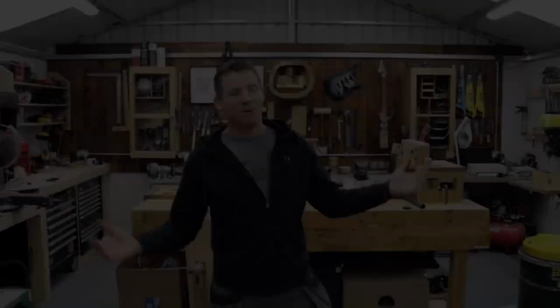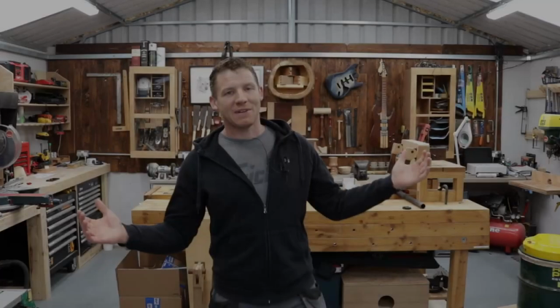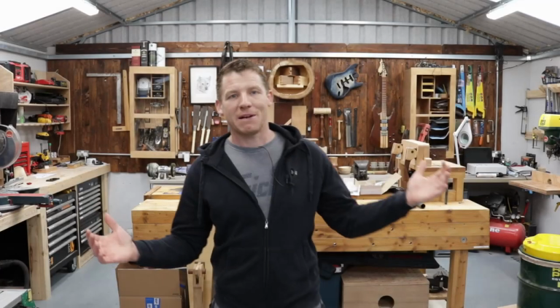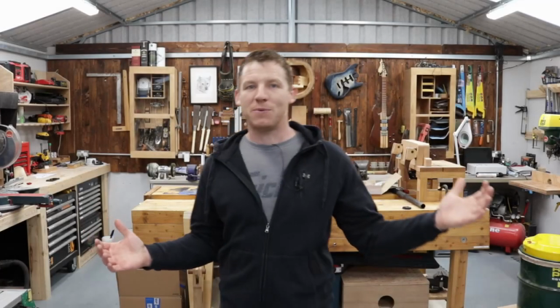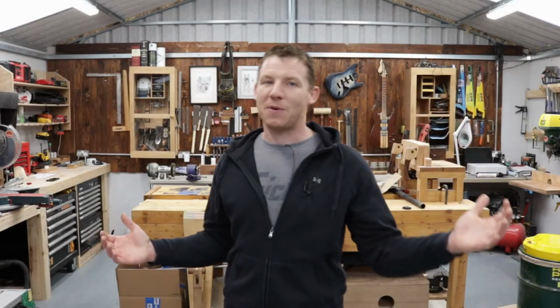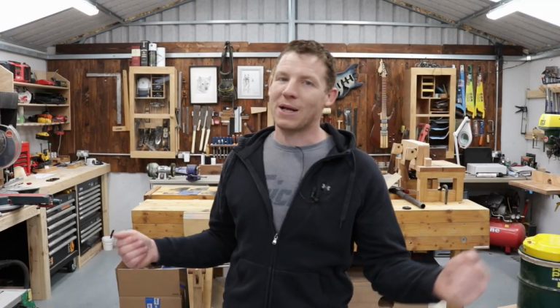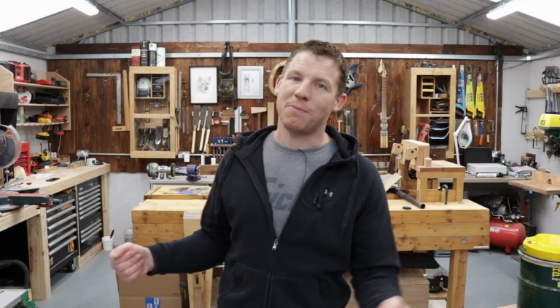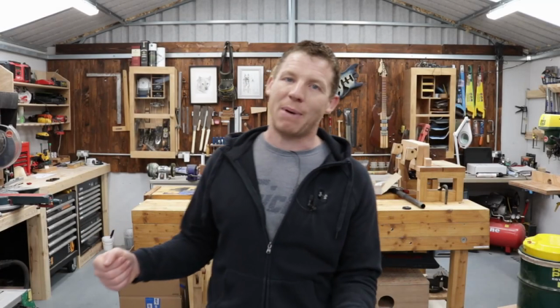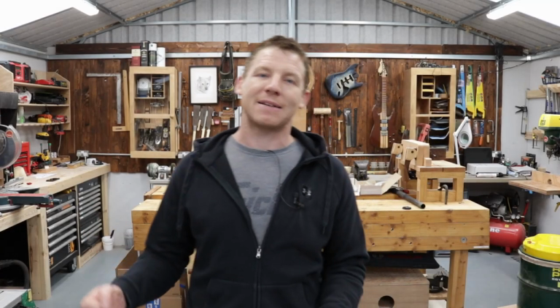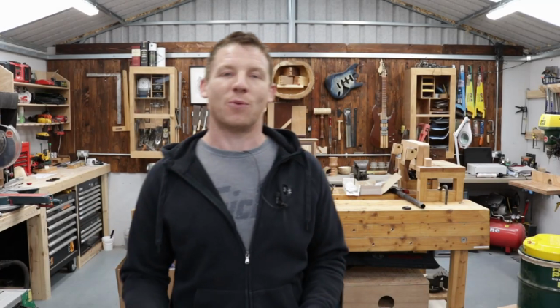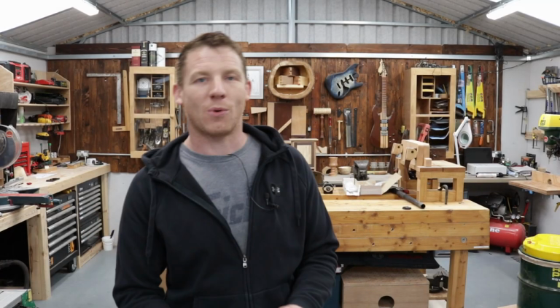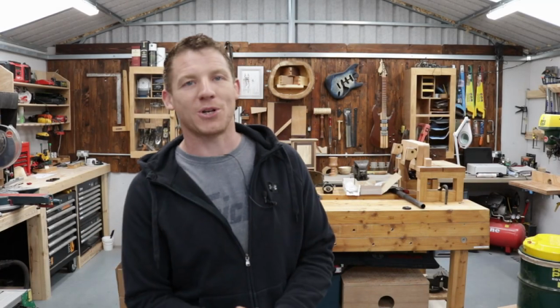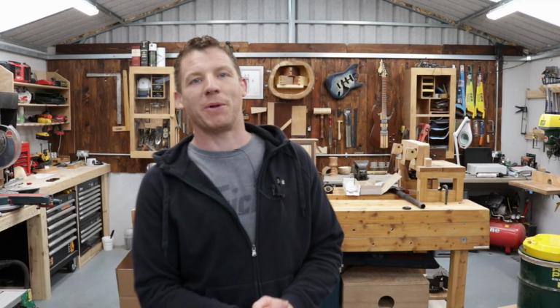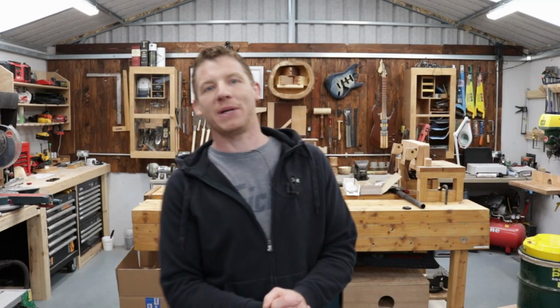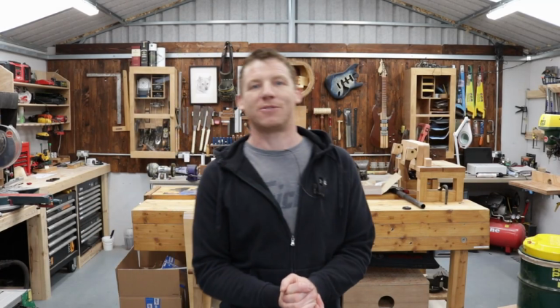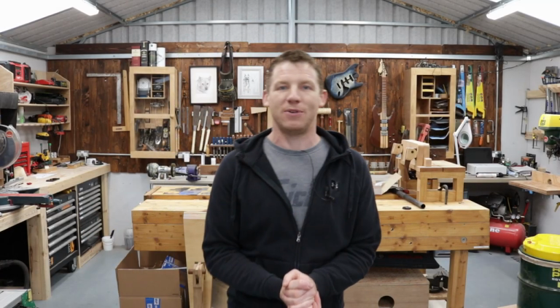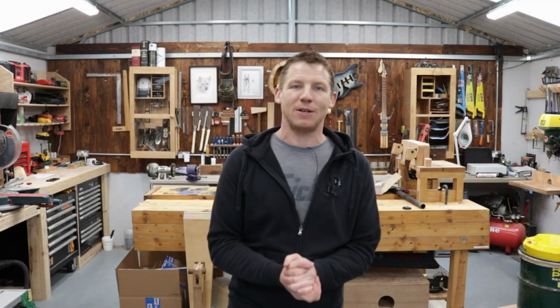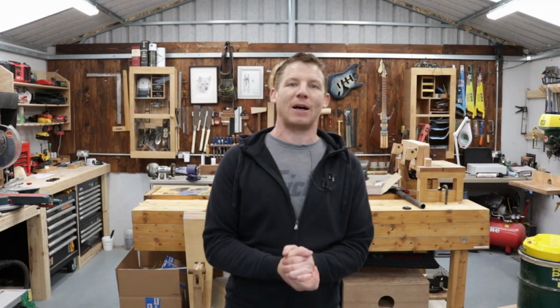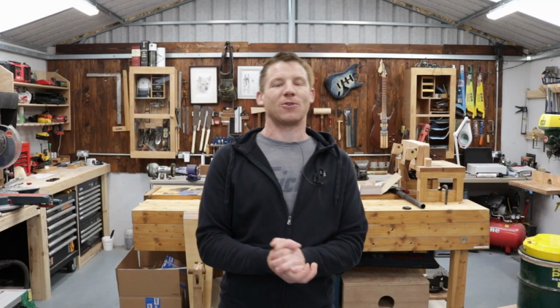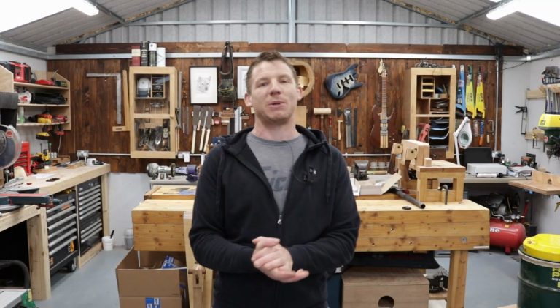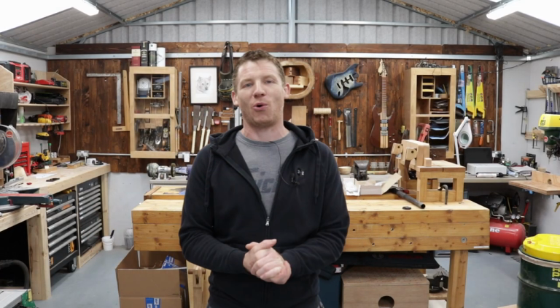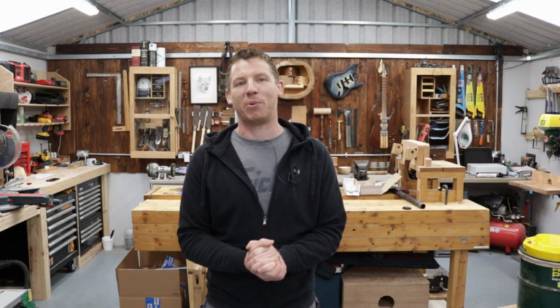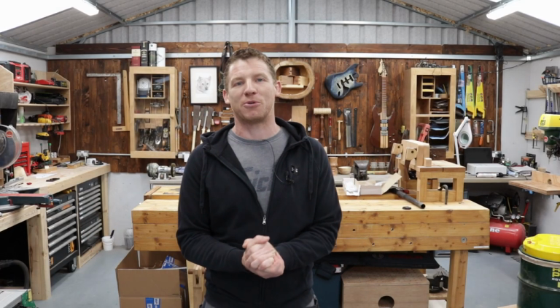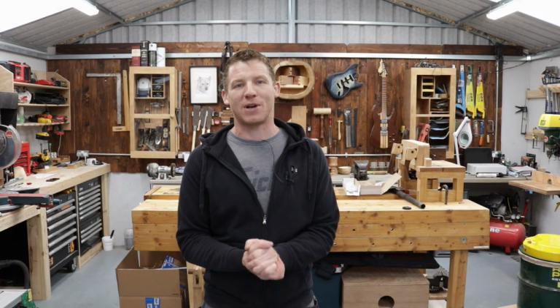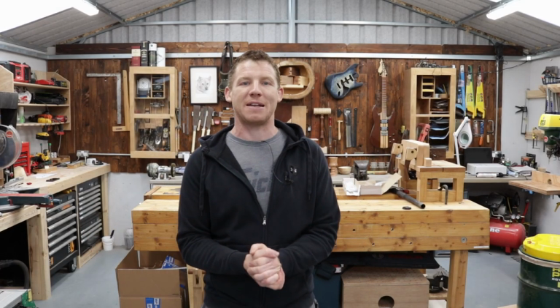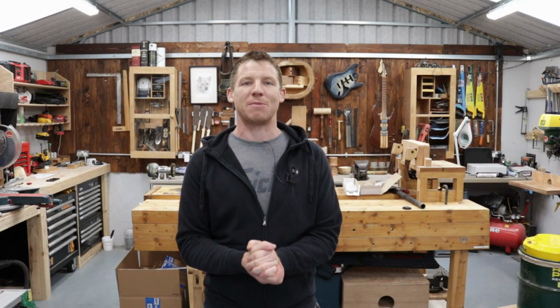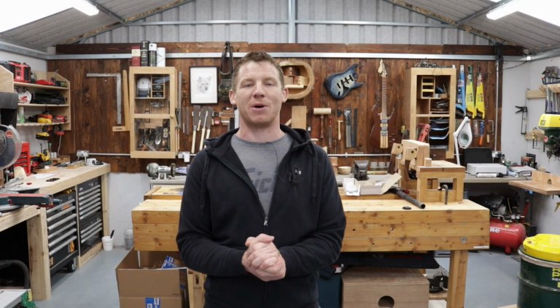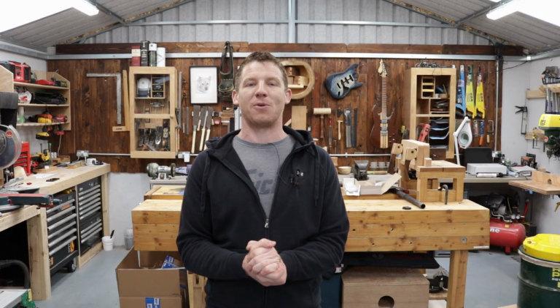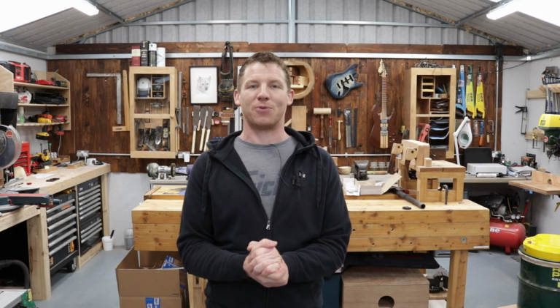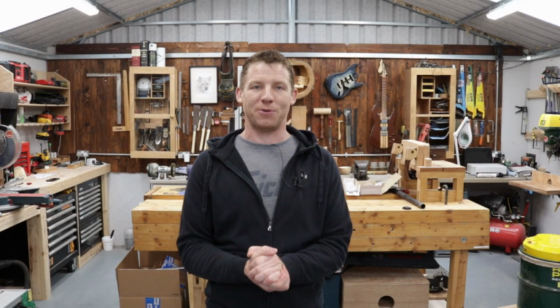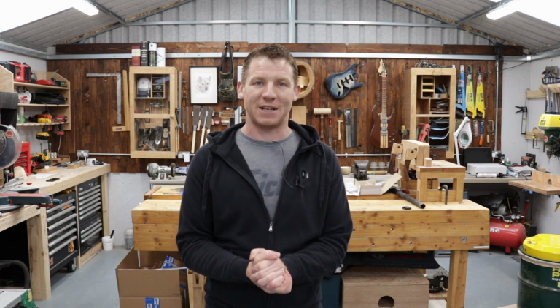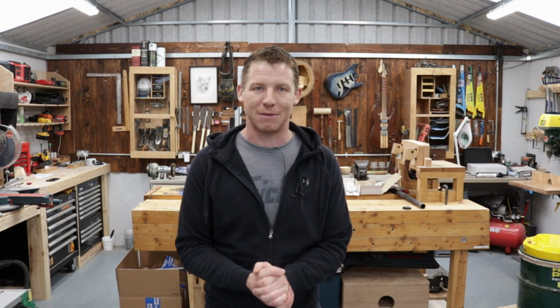What's happening everyone? Welcome back to the workshop. In this video I'm going to be upgrading my router table.